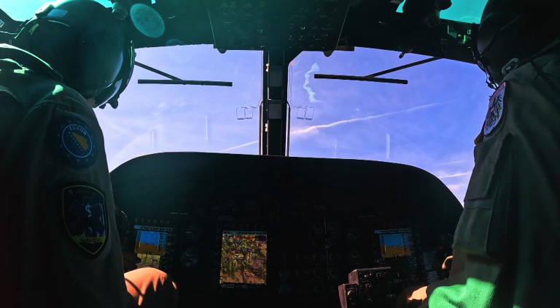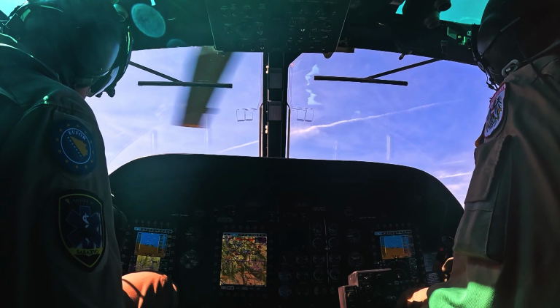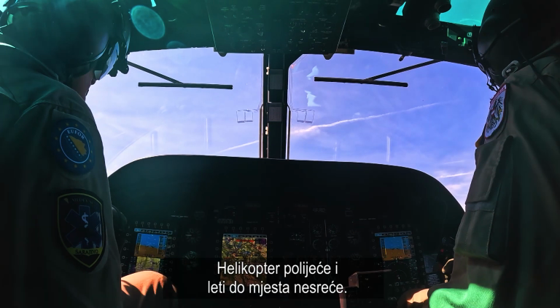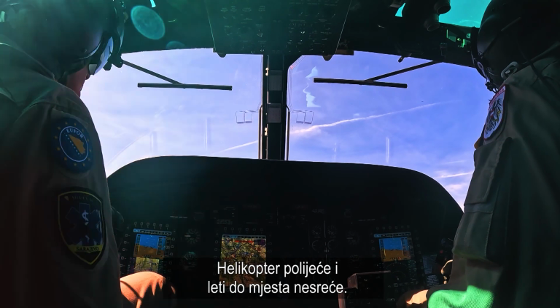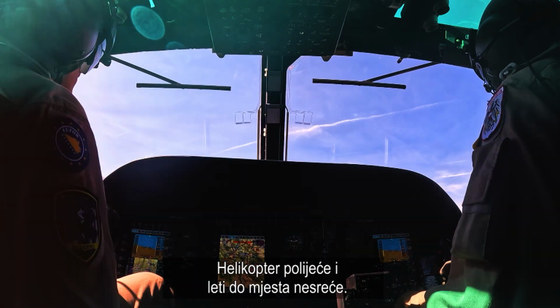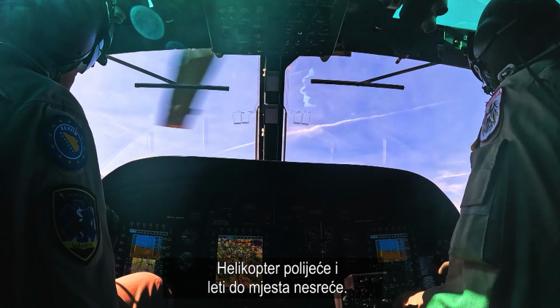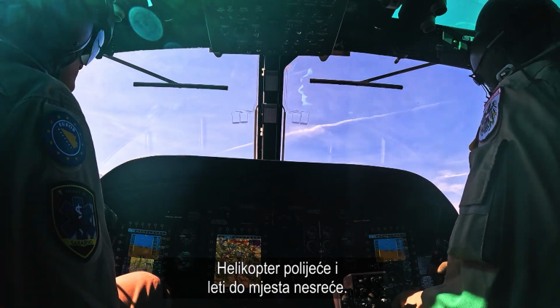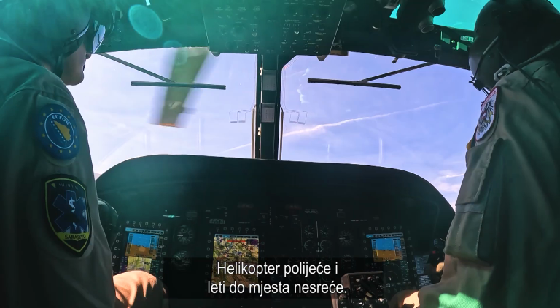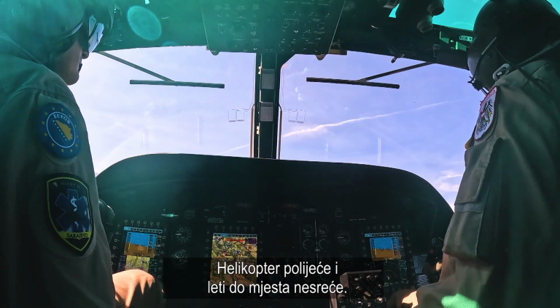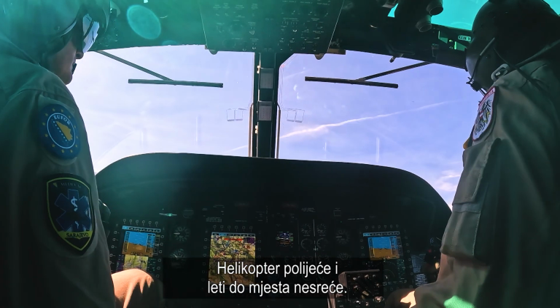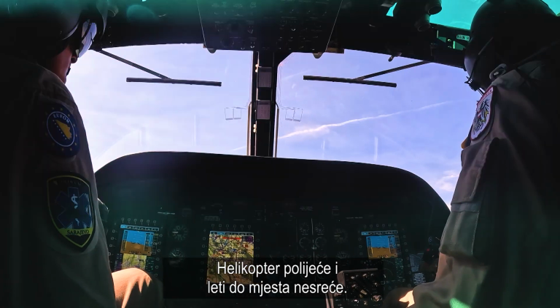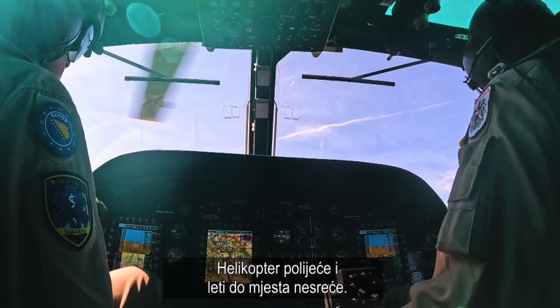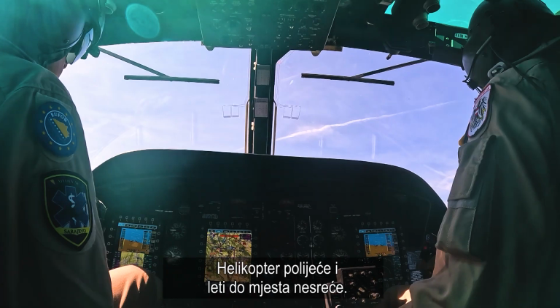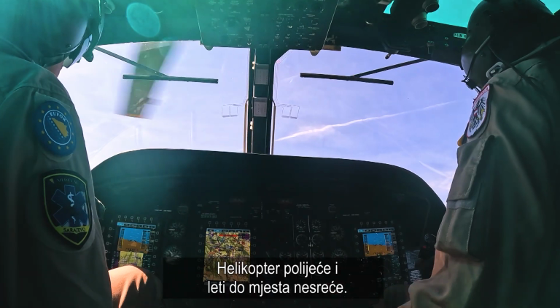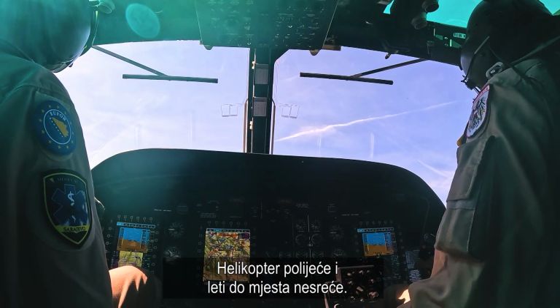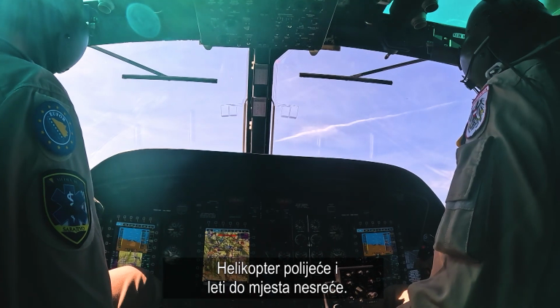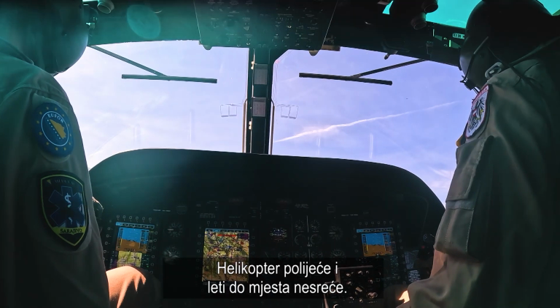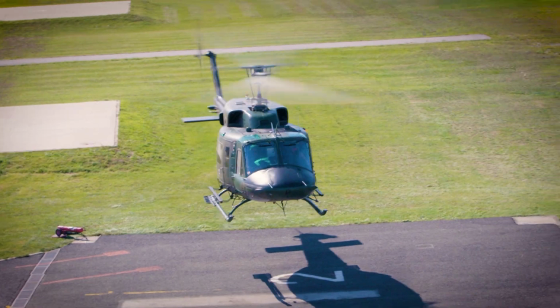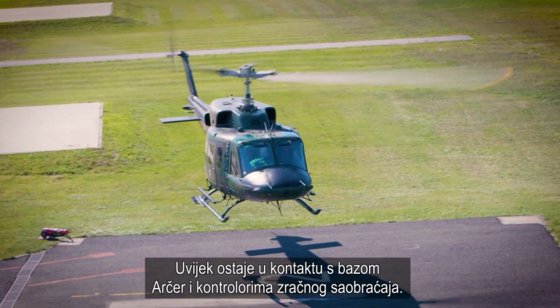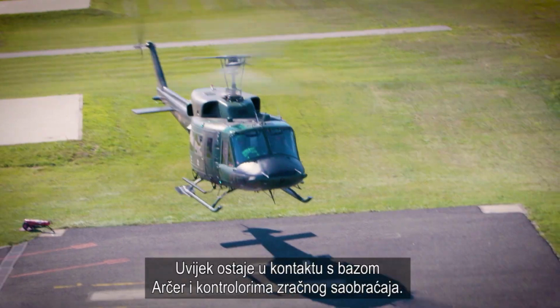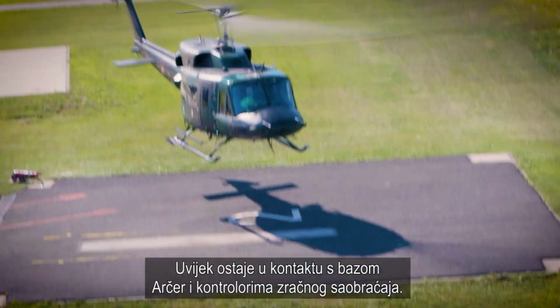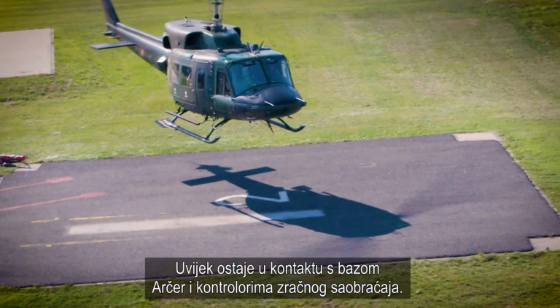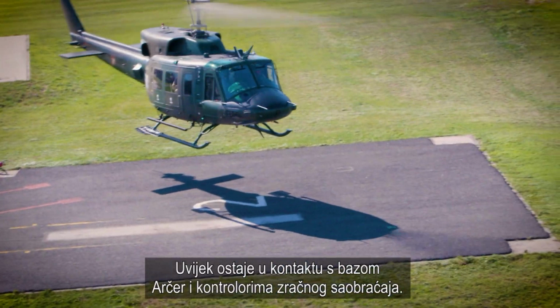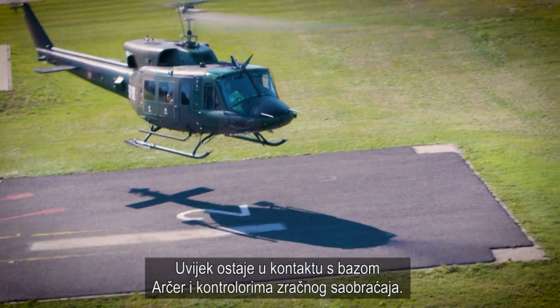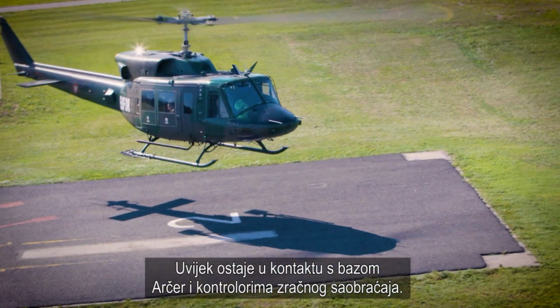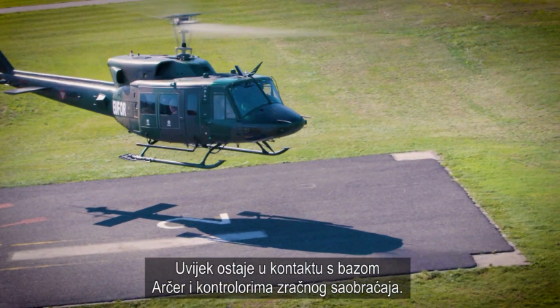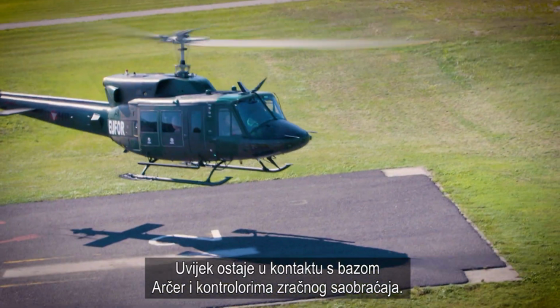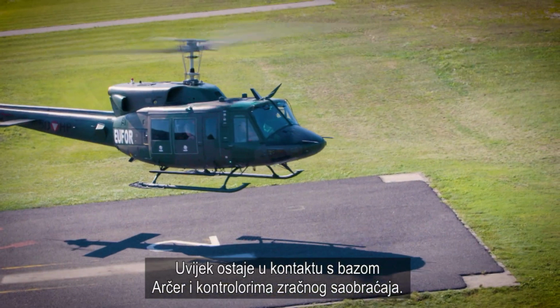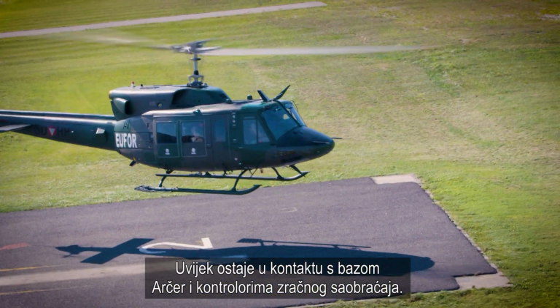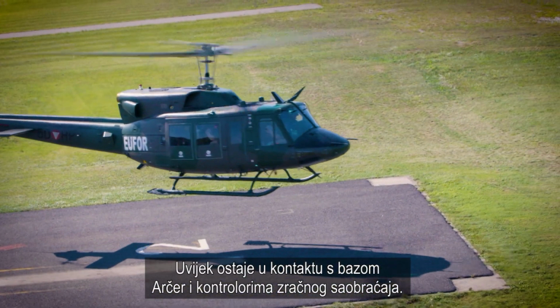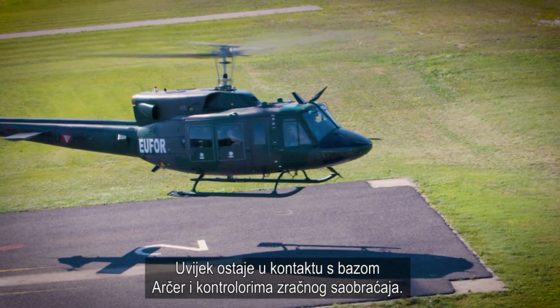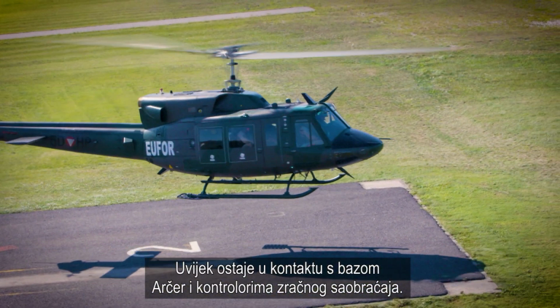The helicopter takes off and flies to the accident site. It always stays in contact with Archer Base and the air traffic controllers.